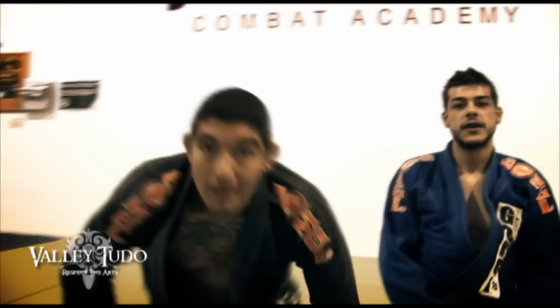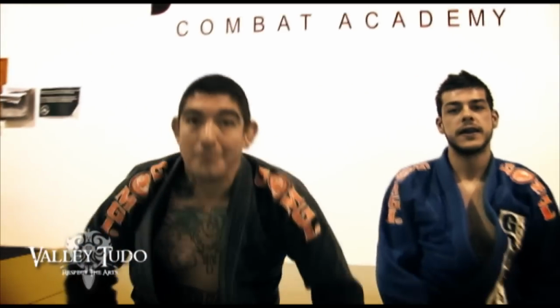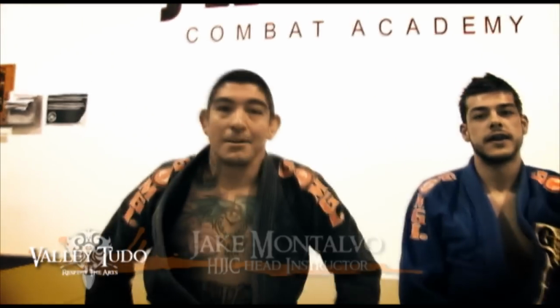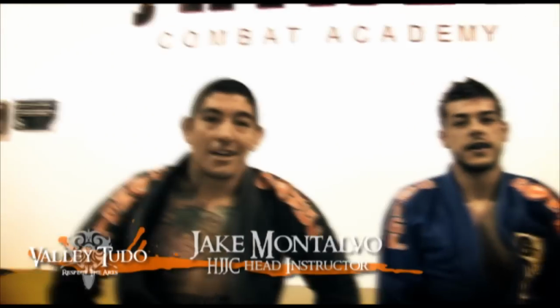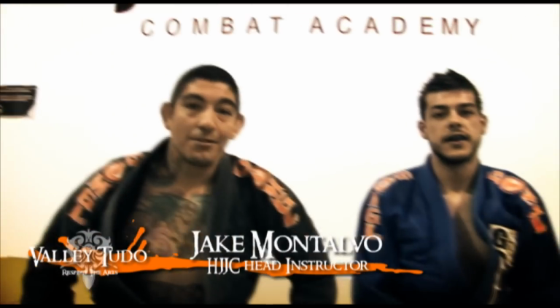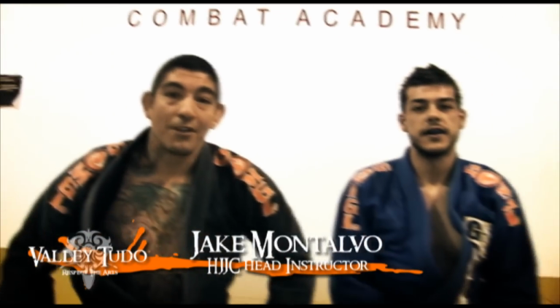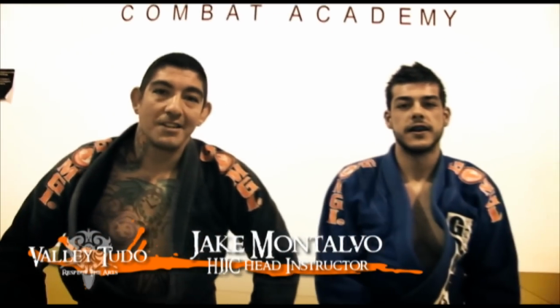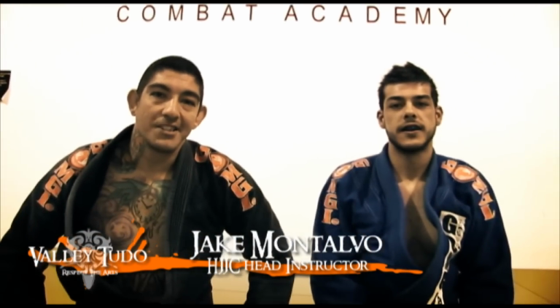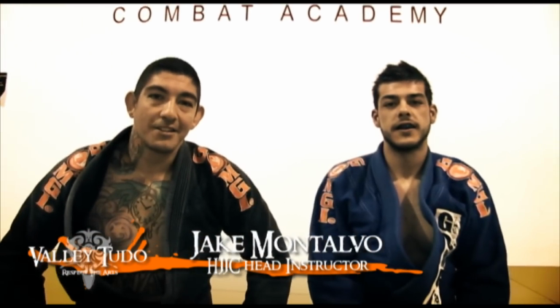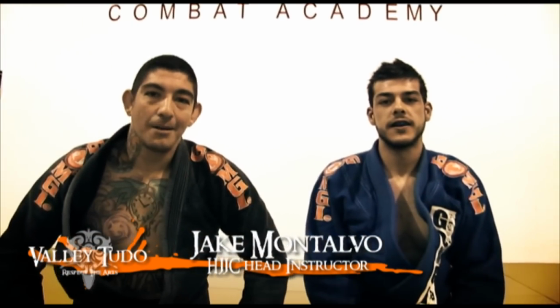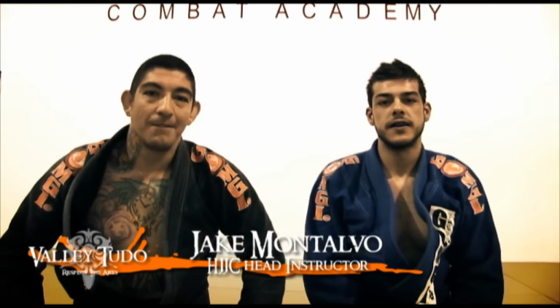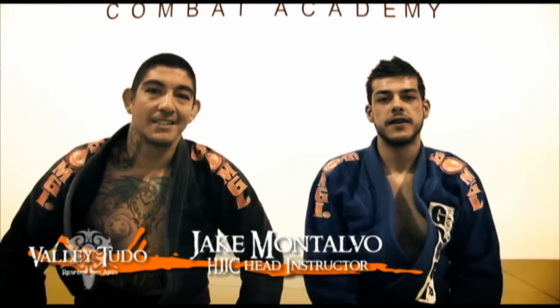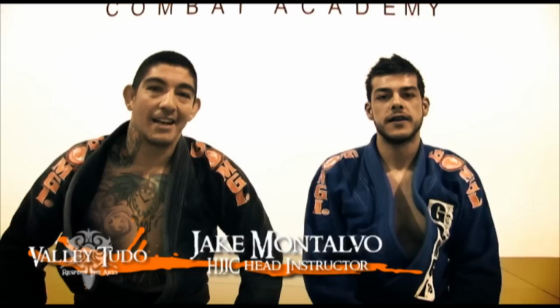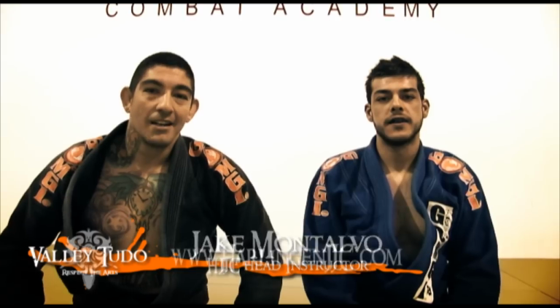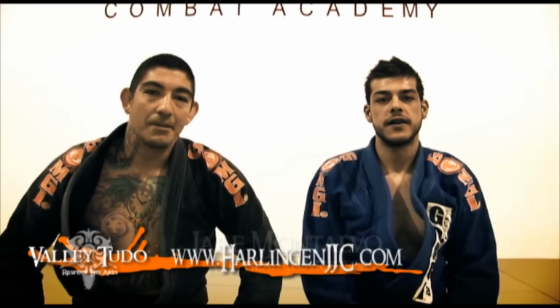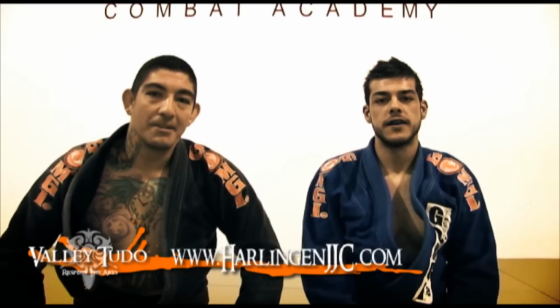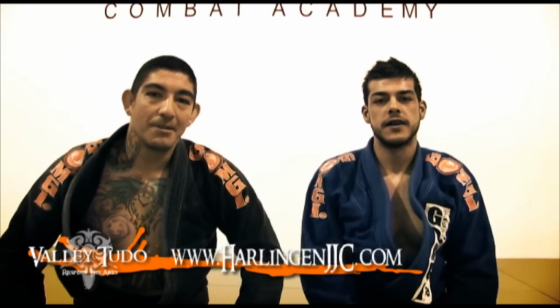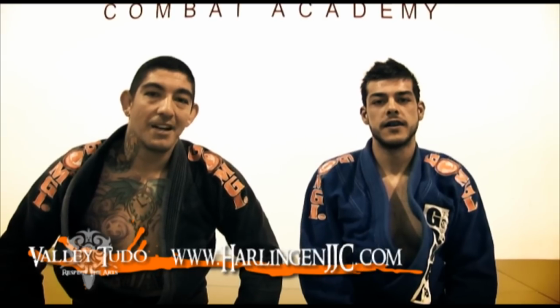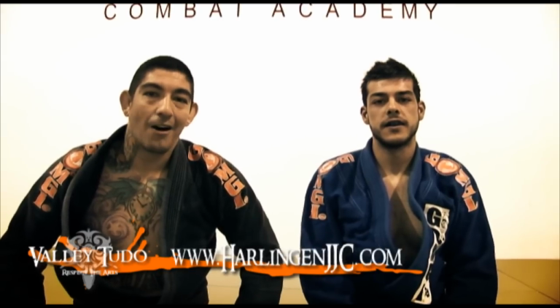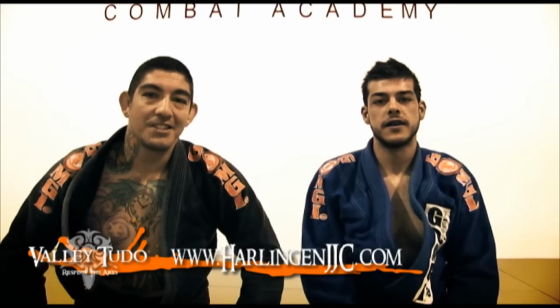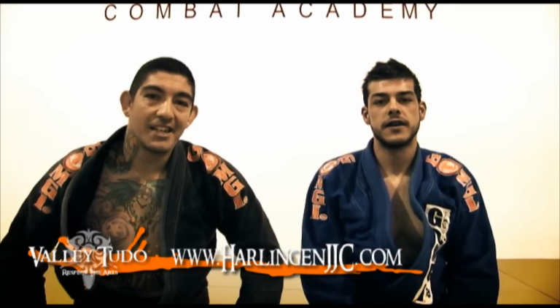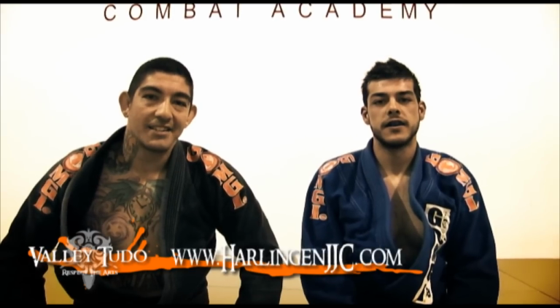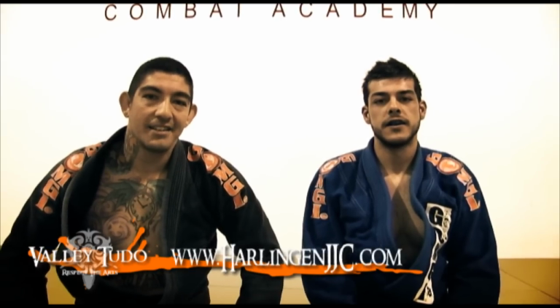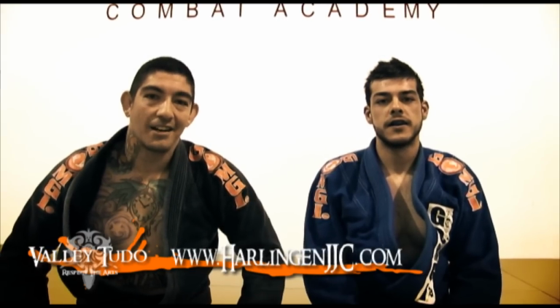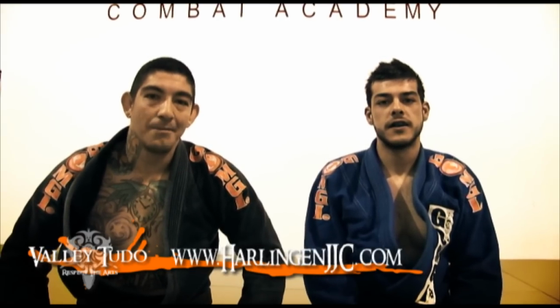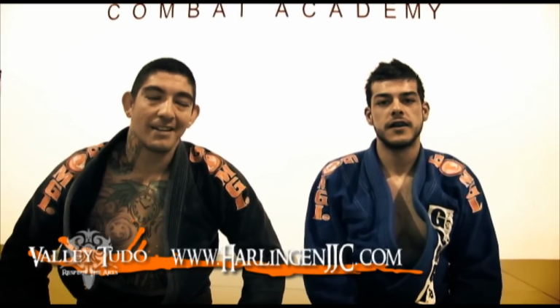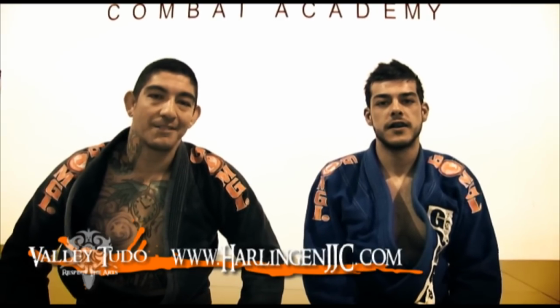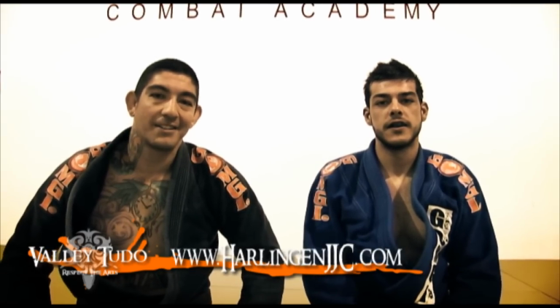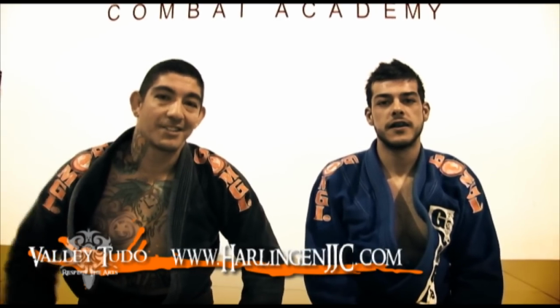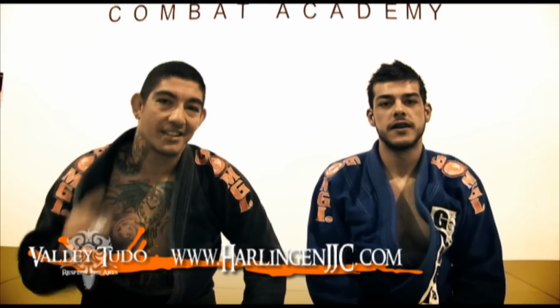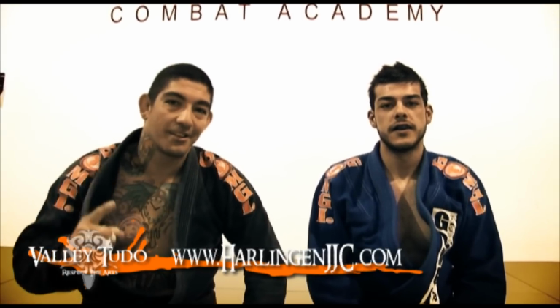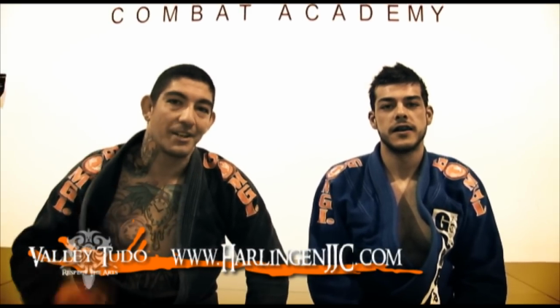I'm Jacob Montalvo with the Harlingen Jiu Jitsu Club. Visit us at www.HarlingenJJC.com and that was ValleyTudo's Technique of the Week.